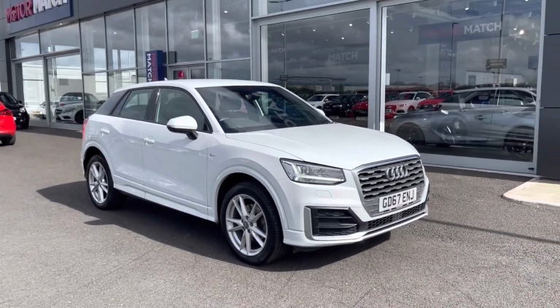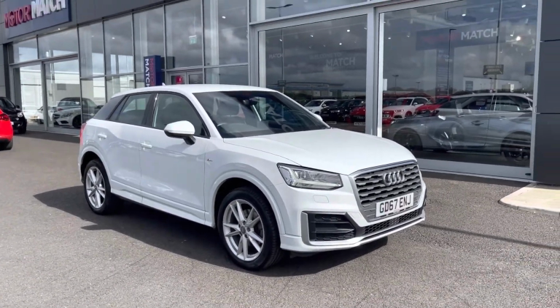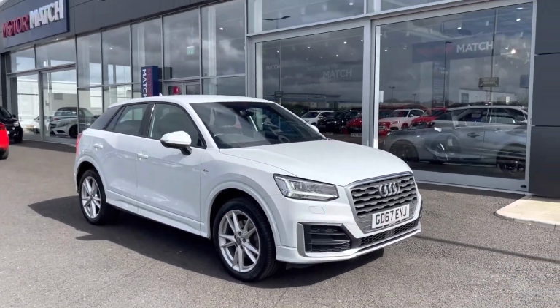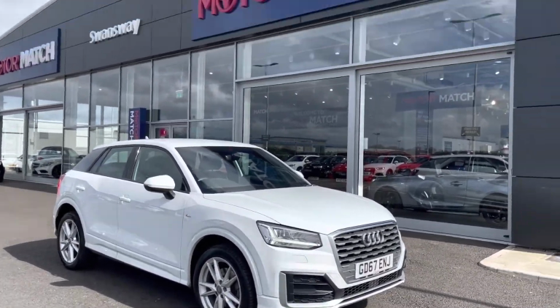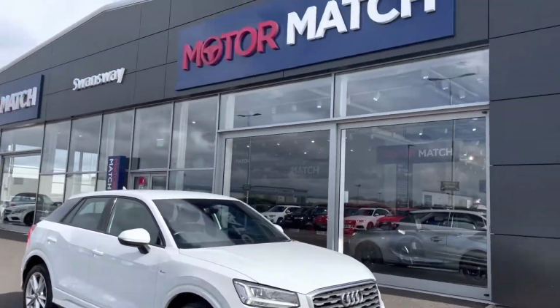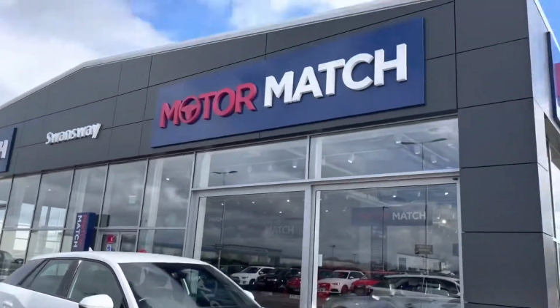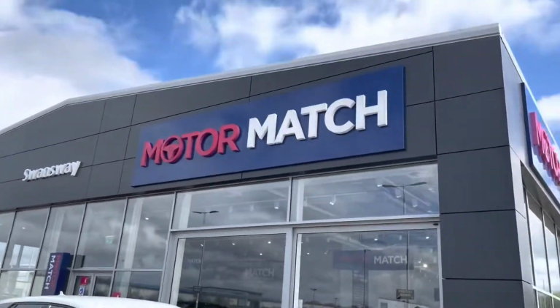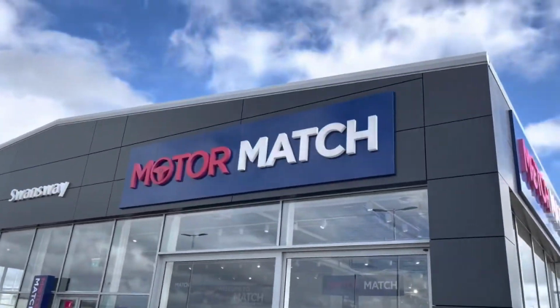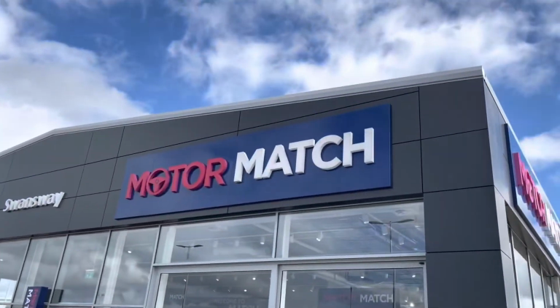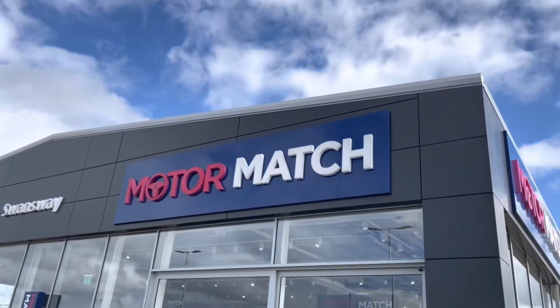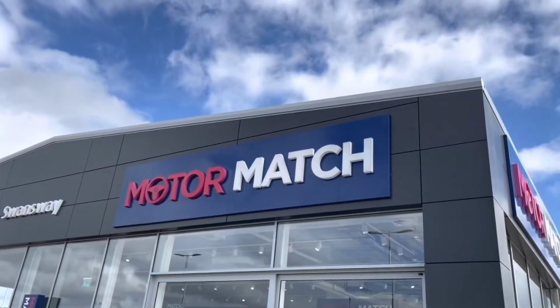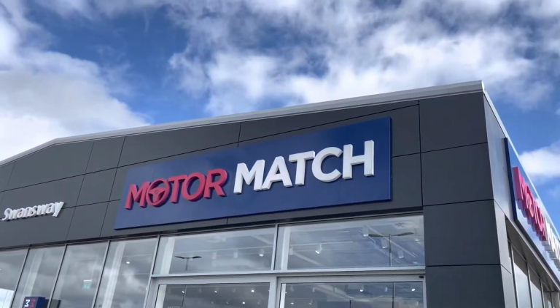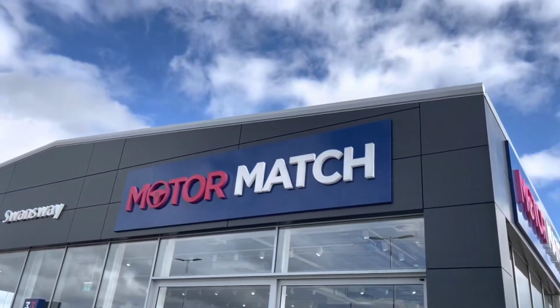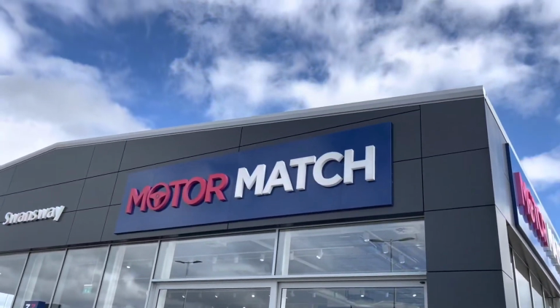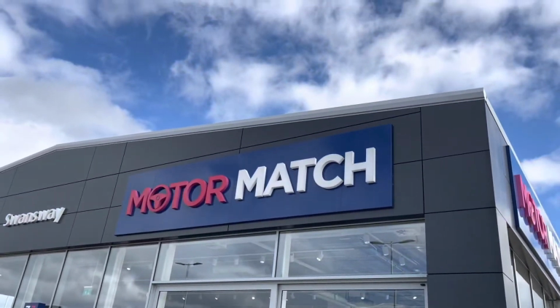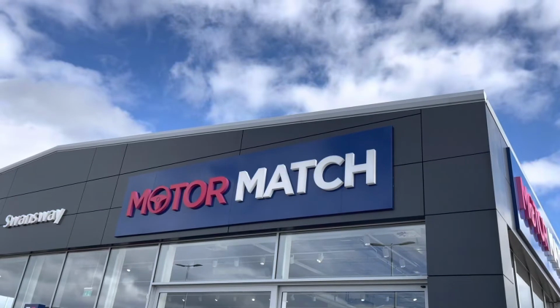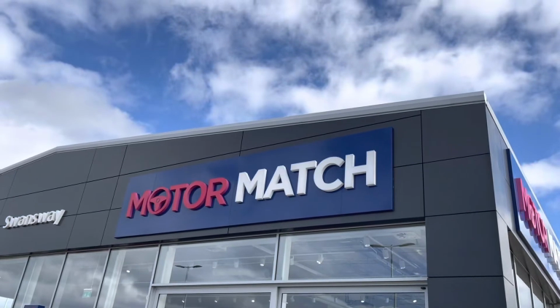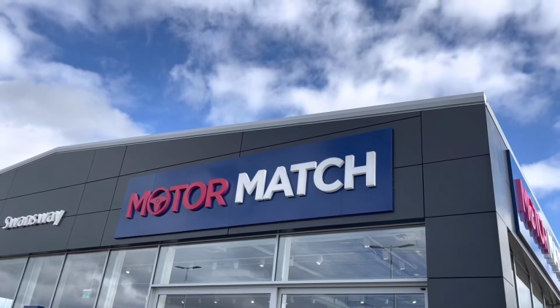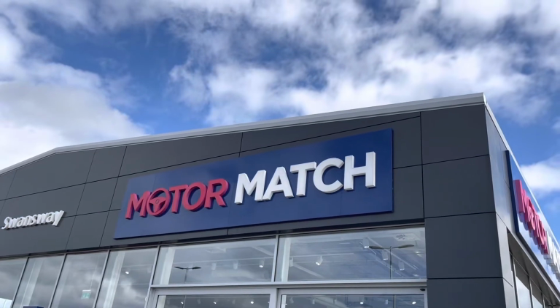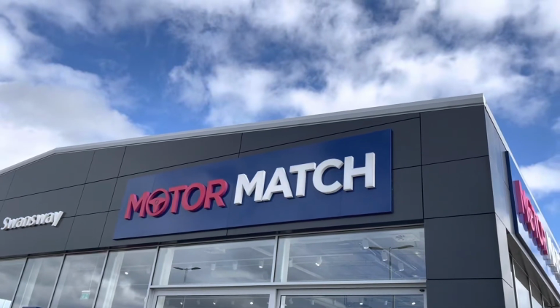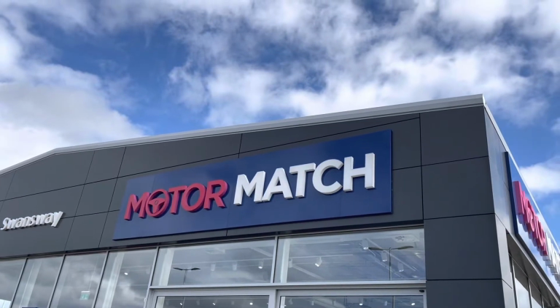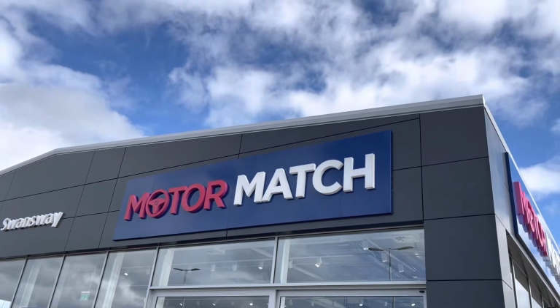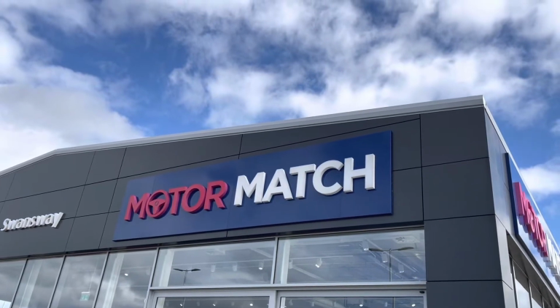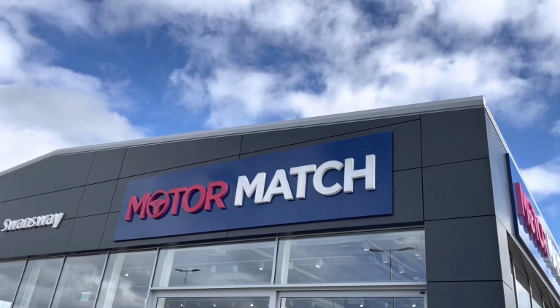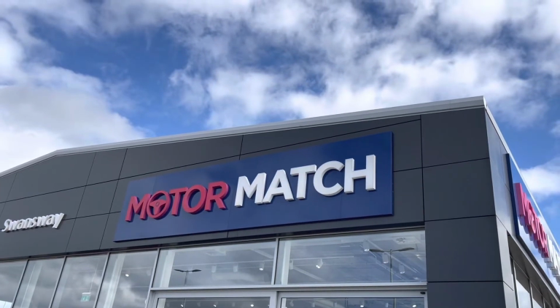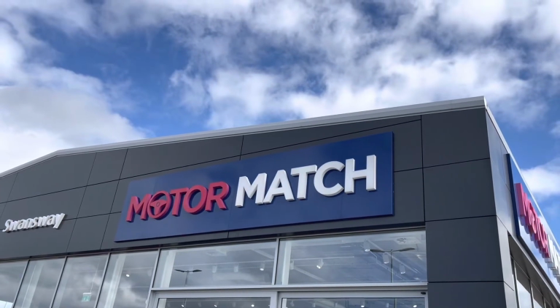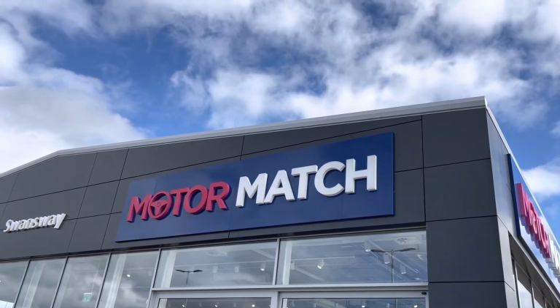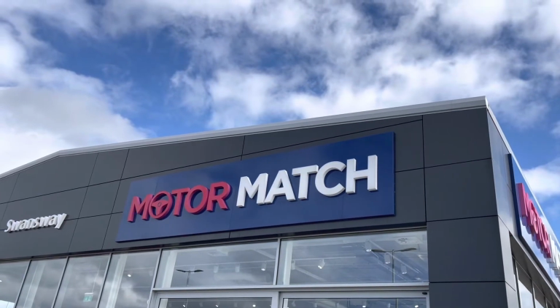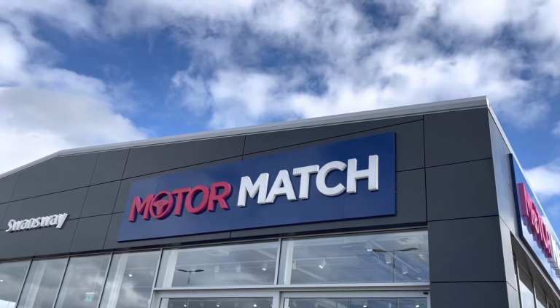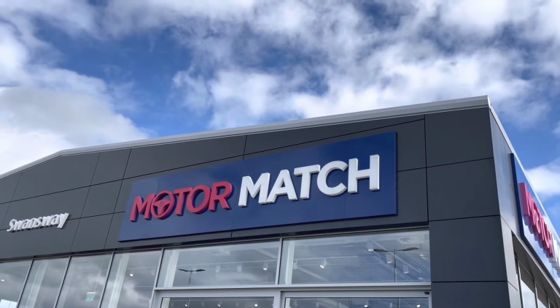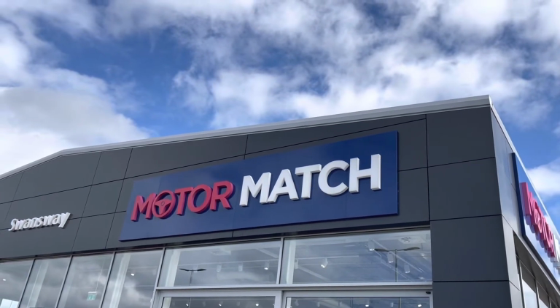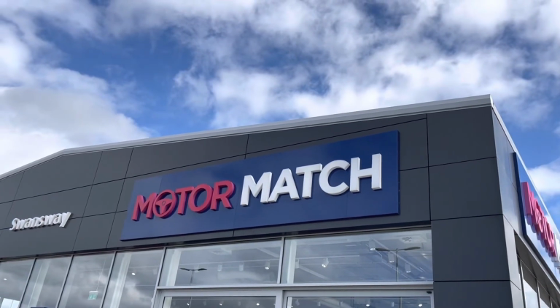Thank you very much for watching, and we hope to see you here at MotorMatch Chester very soon. Thank you, and goodbye.